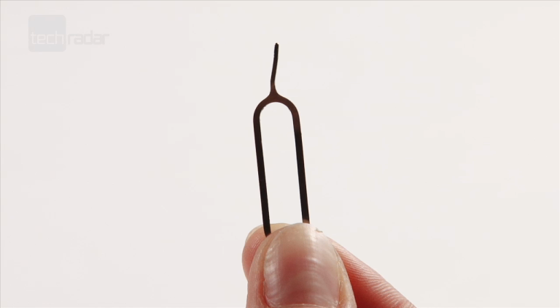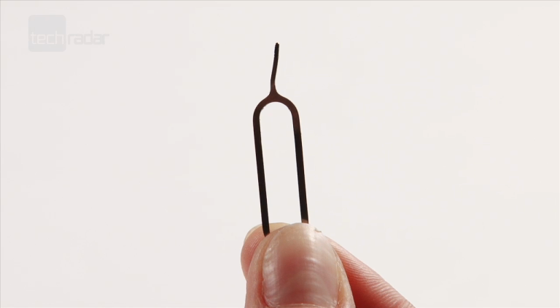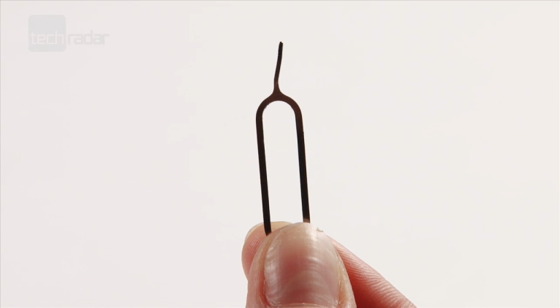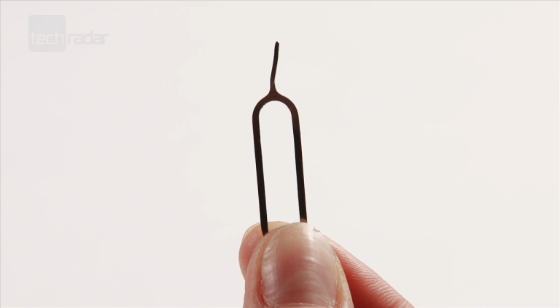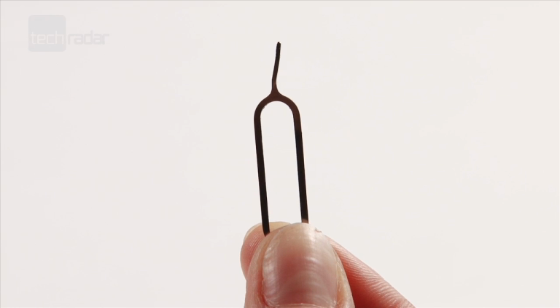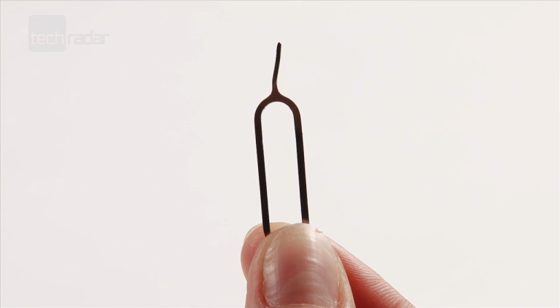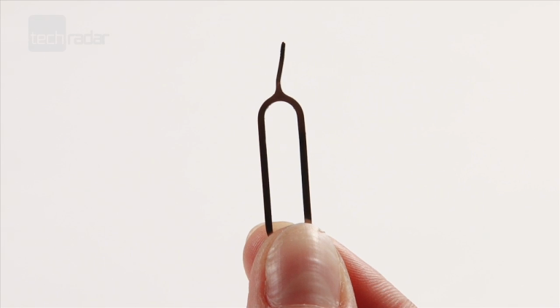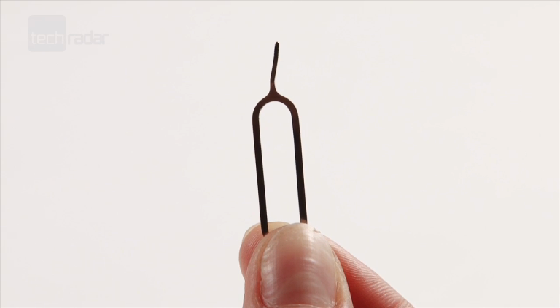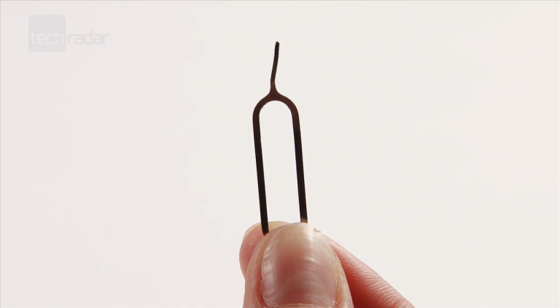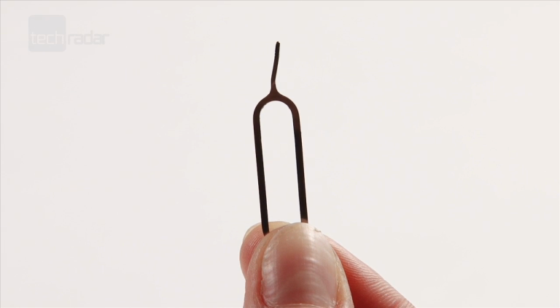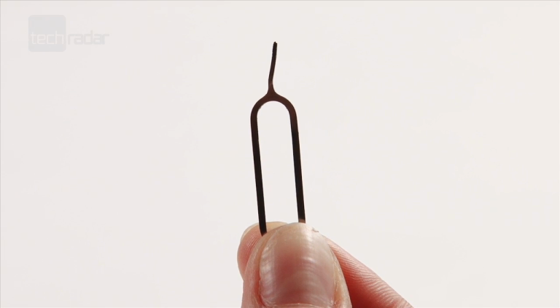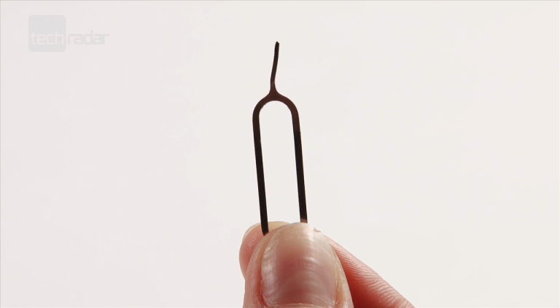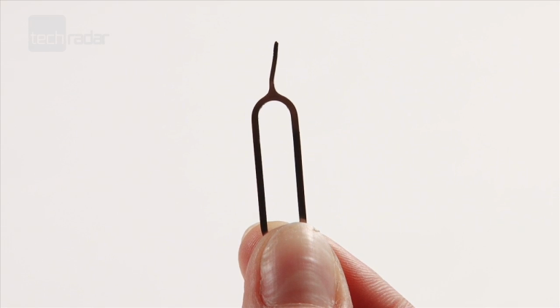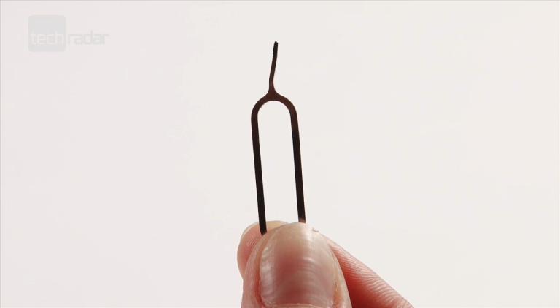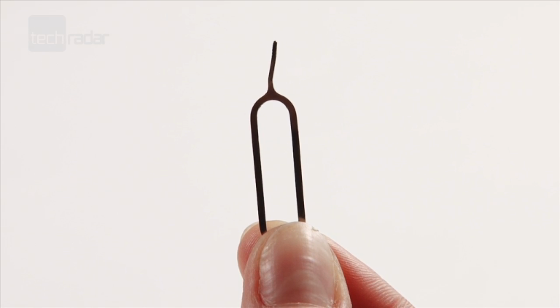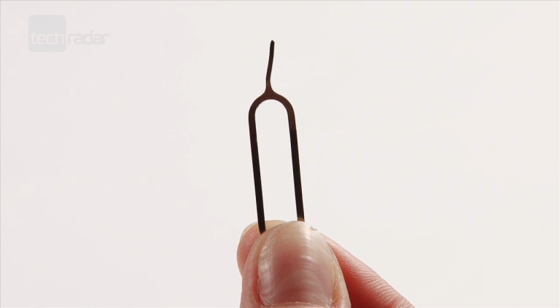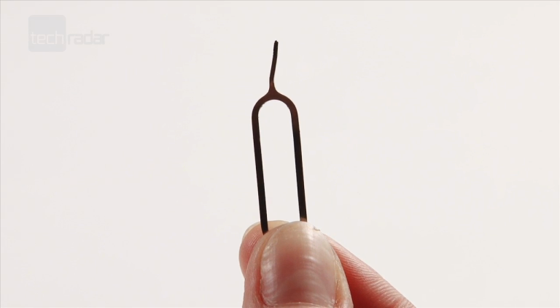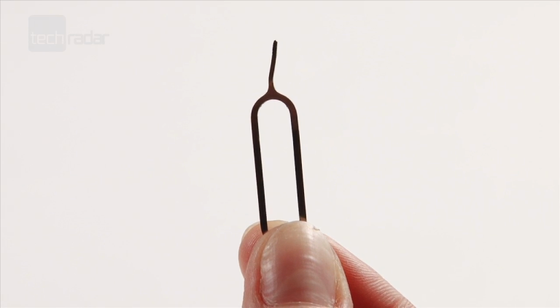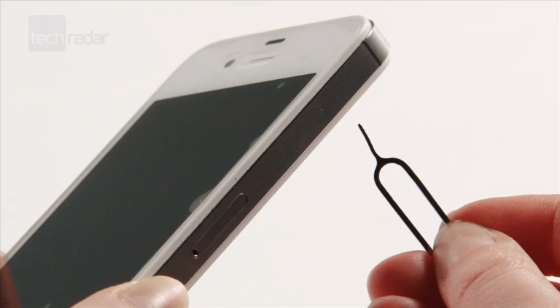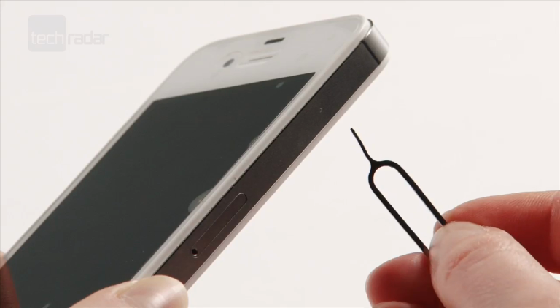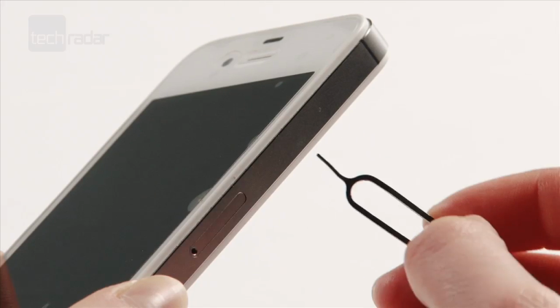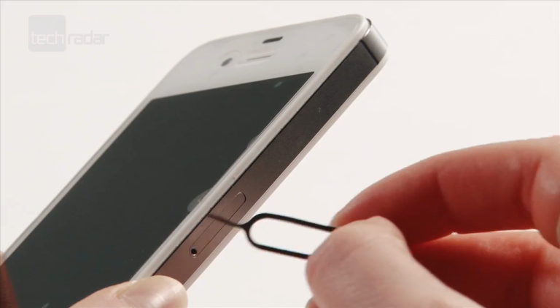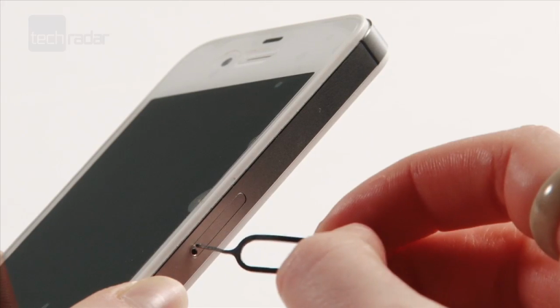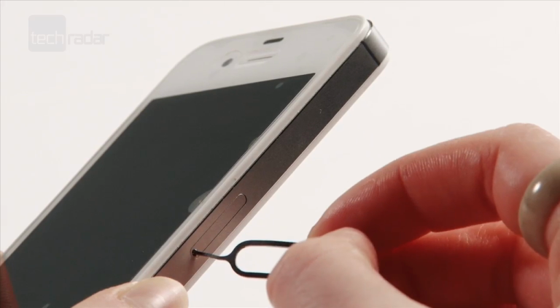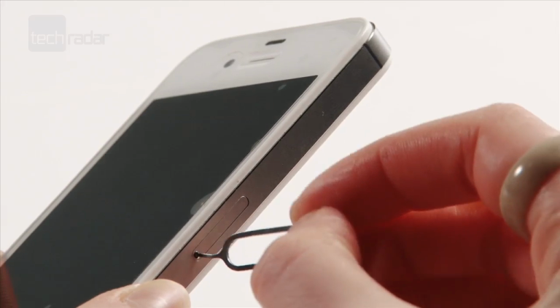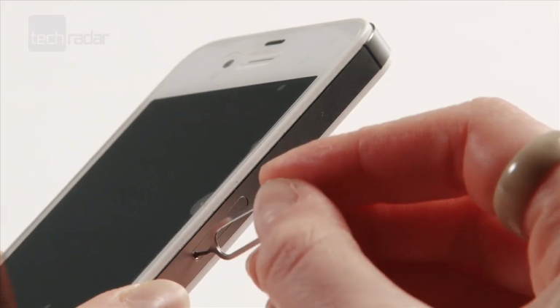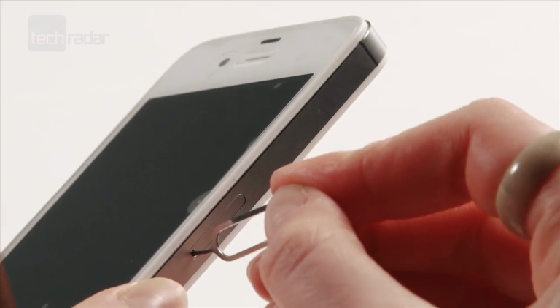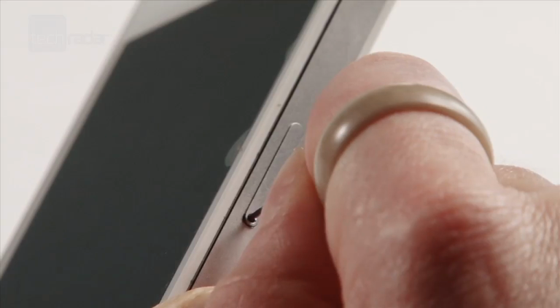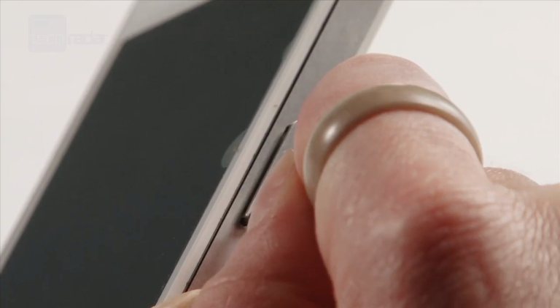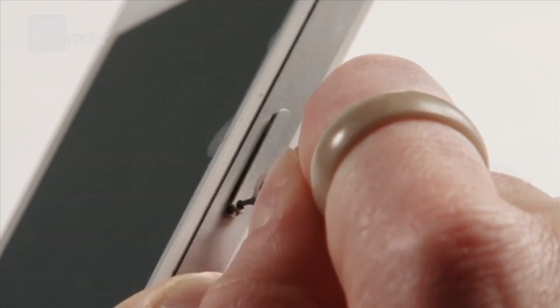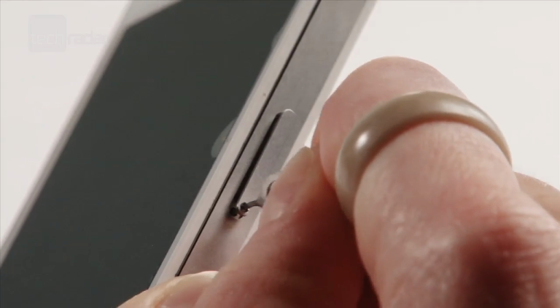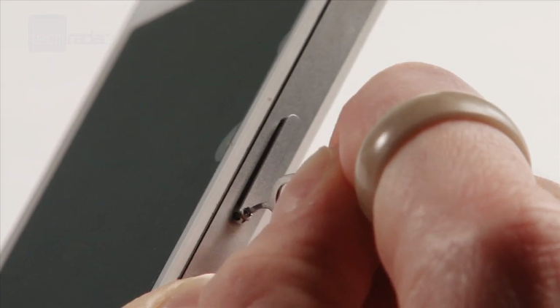To insert or remove your SIM card, use the paperclip pin tool you get in the box and press it into the hole on the right edge of the phone.